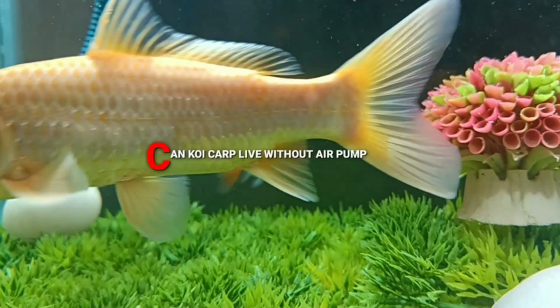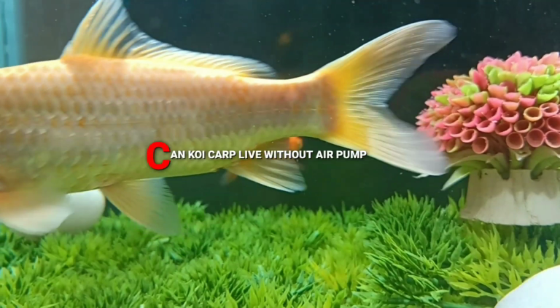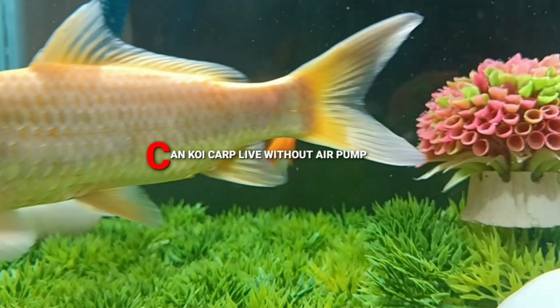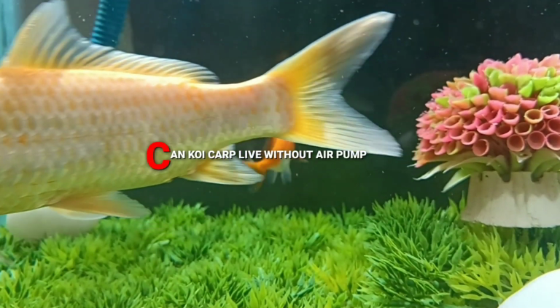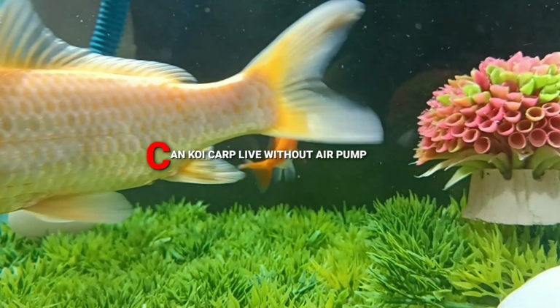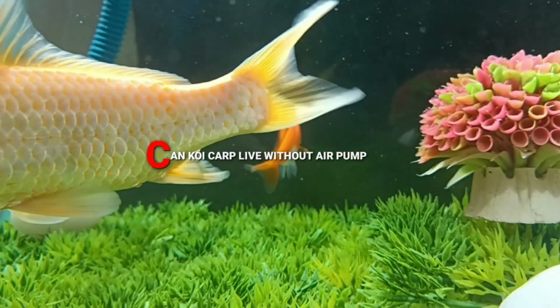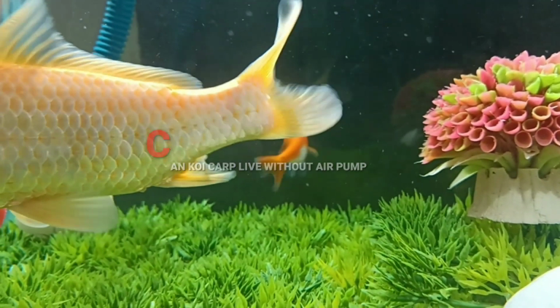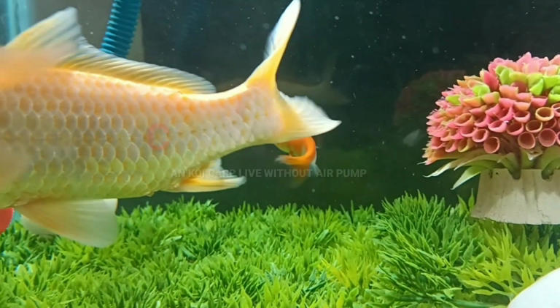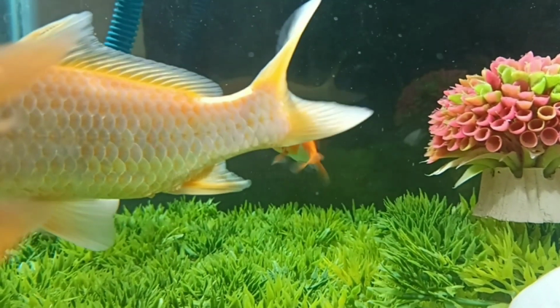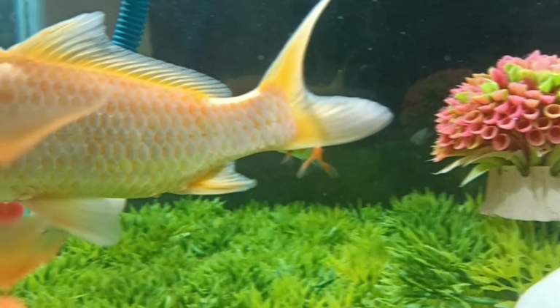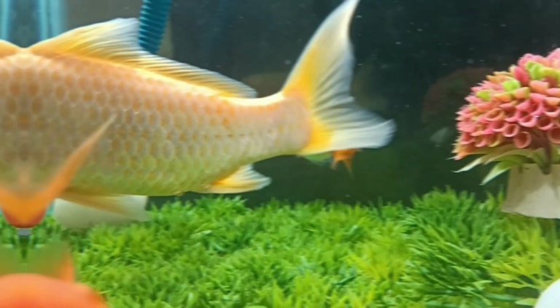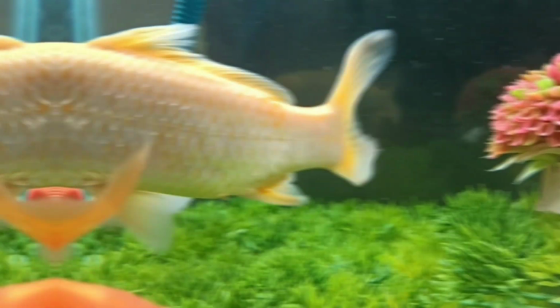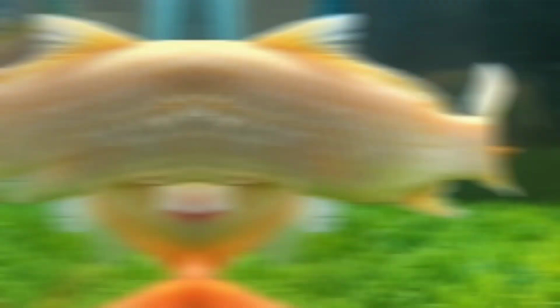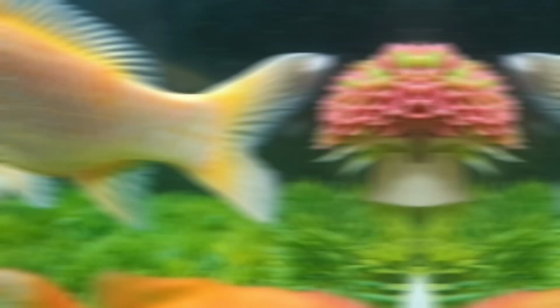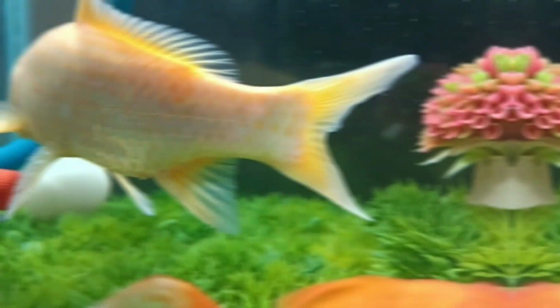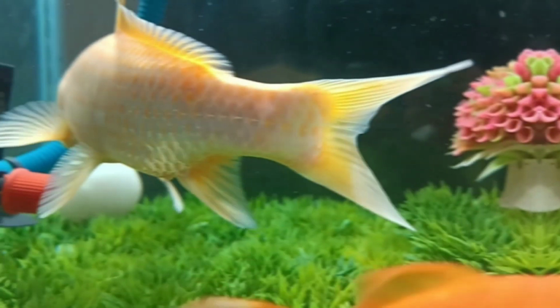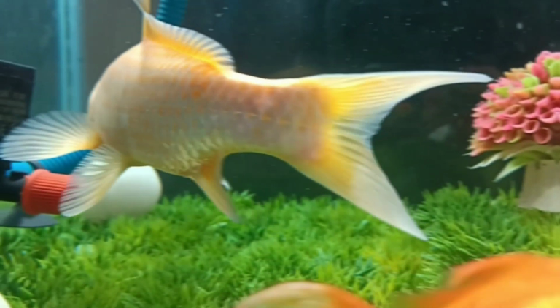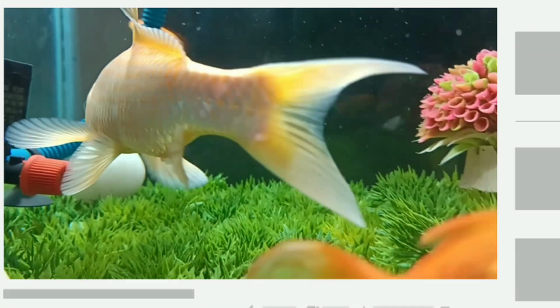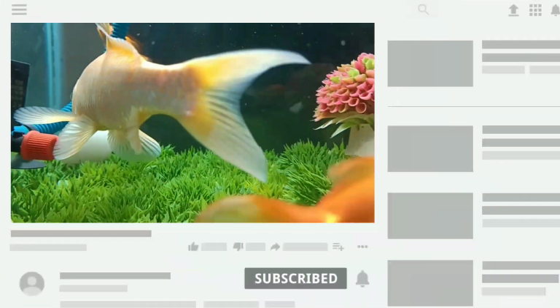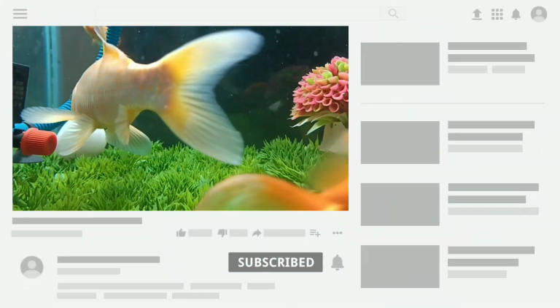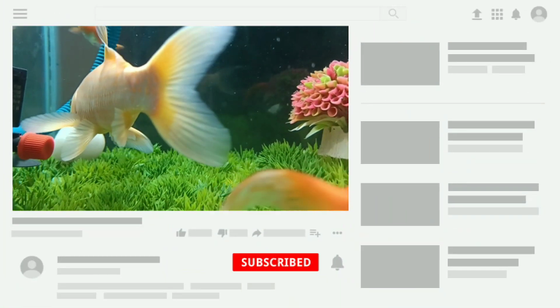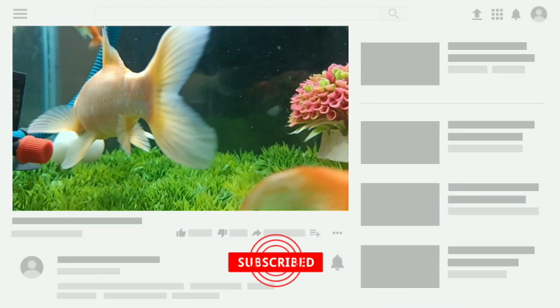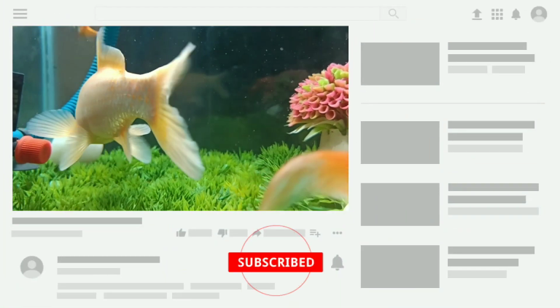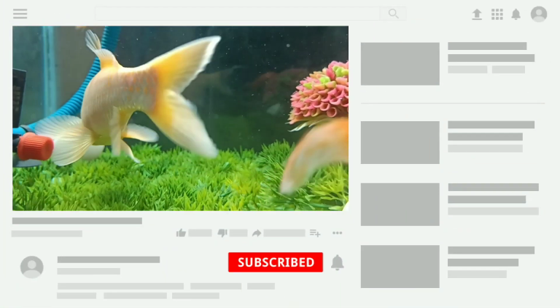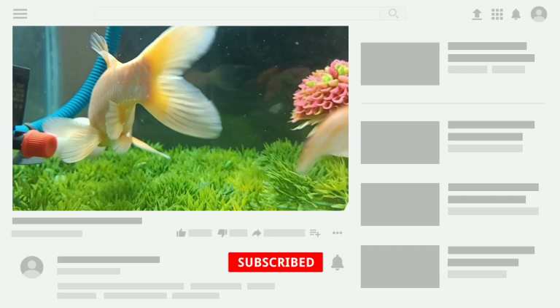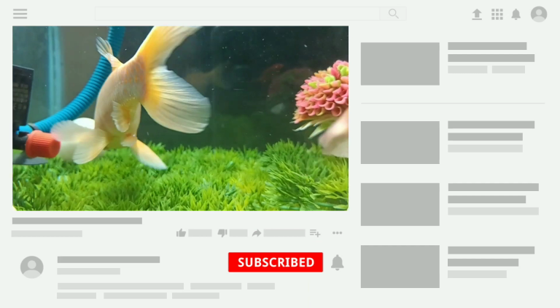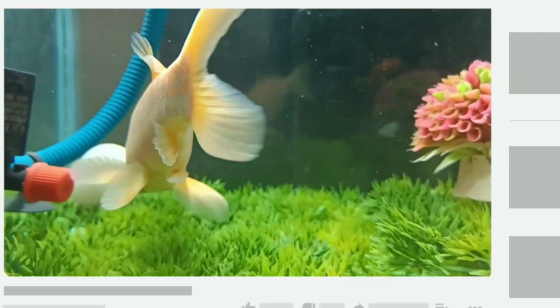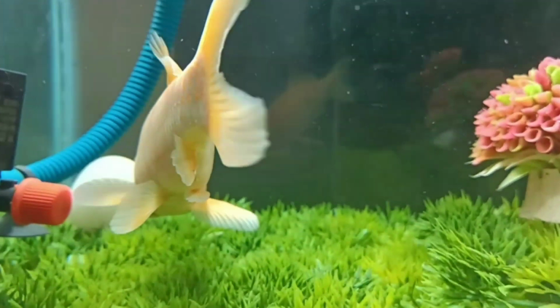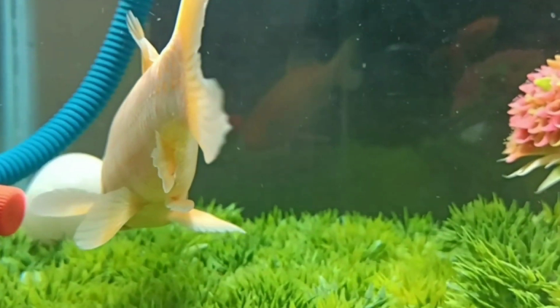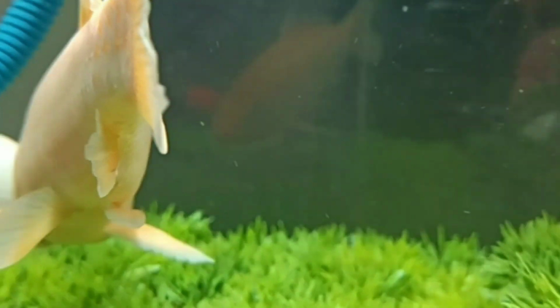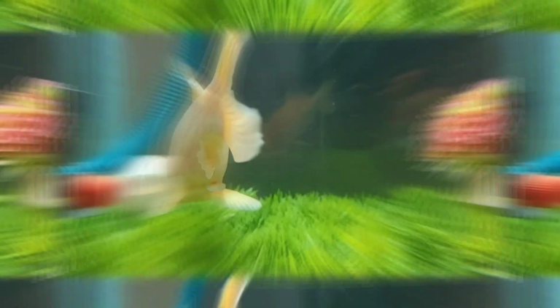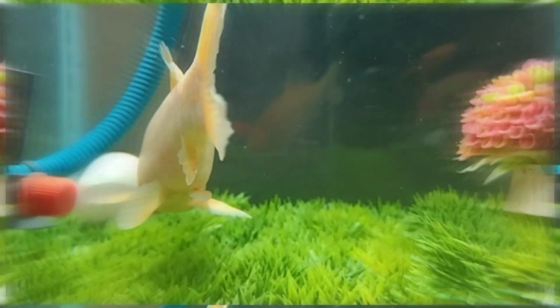Hi guys, welcome to my YouTube channel Aquafina. In this video I am going to discuss whether koi carp can live without an air pump.